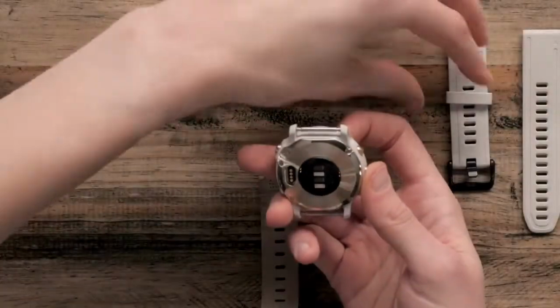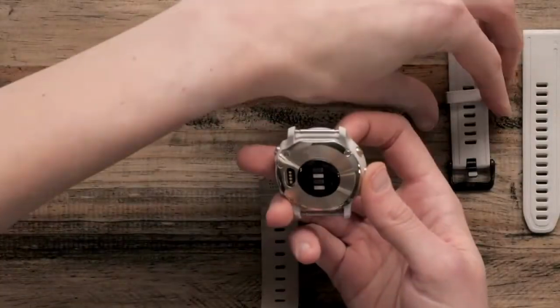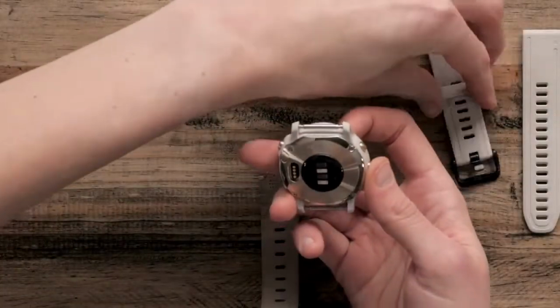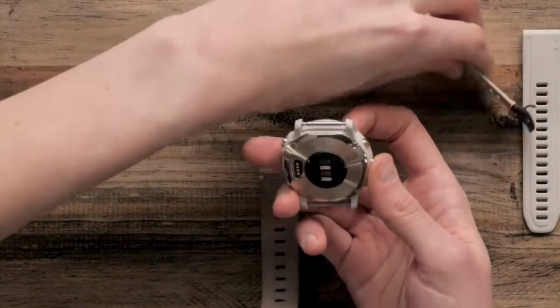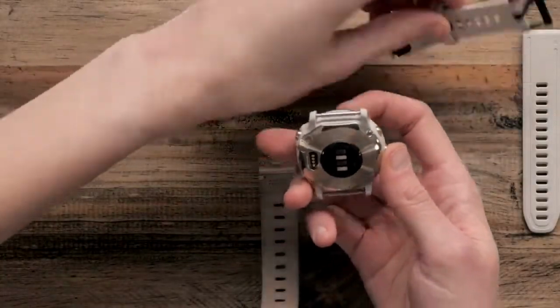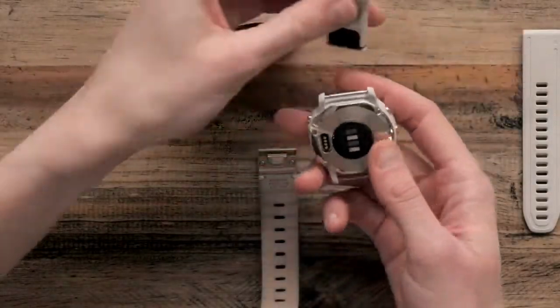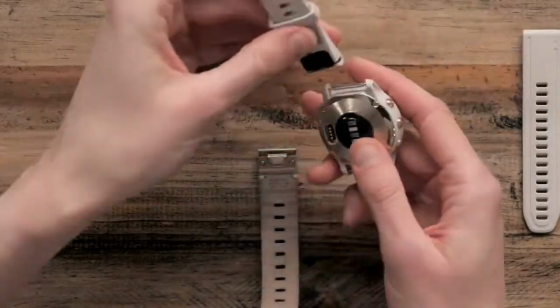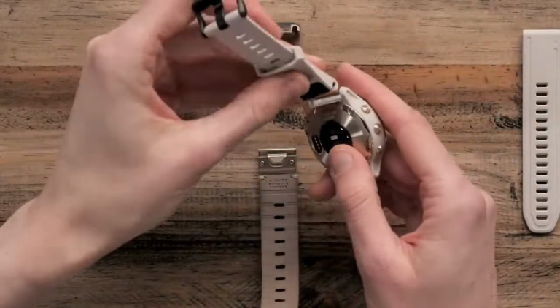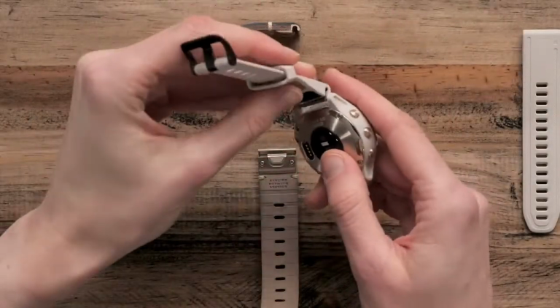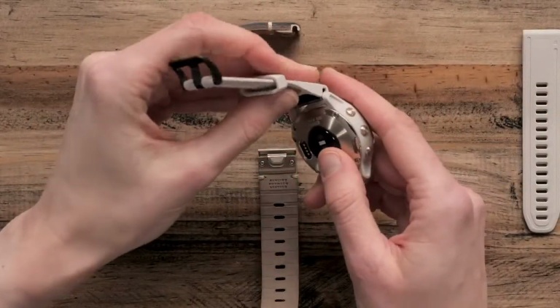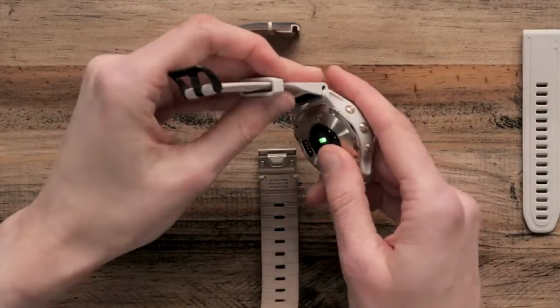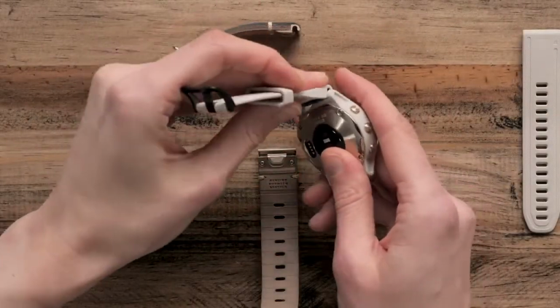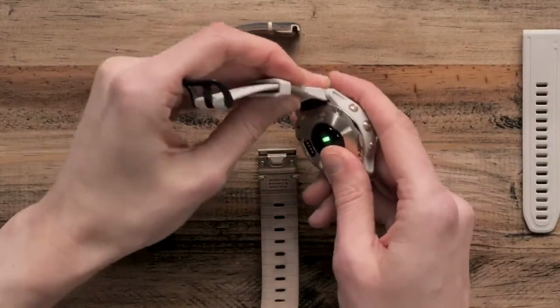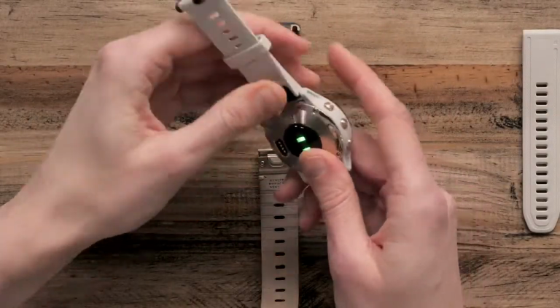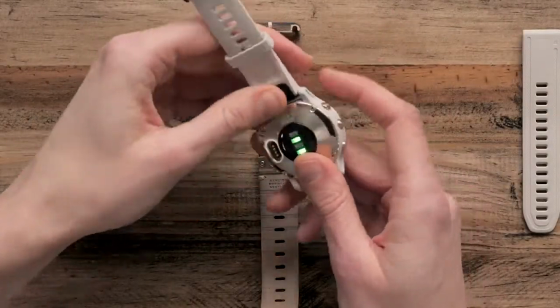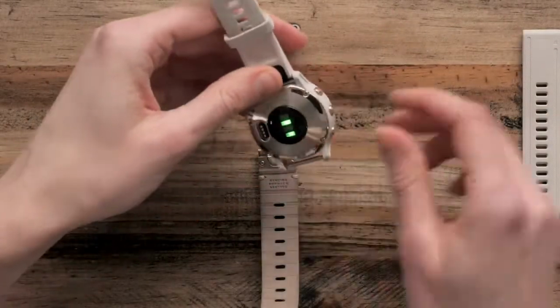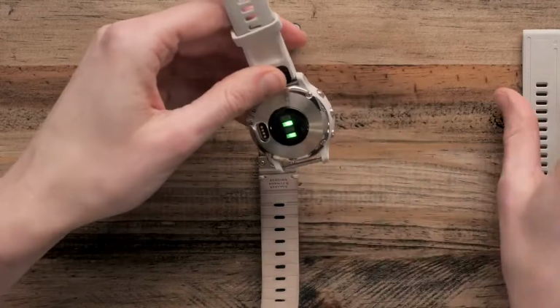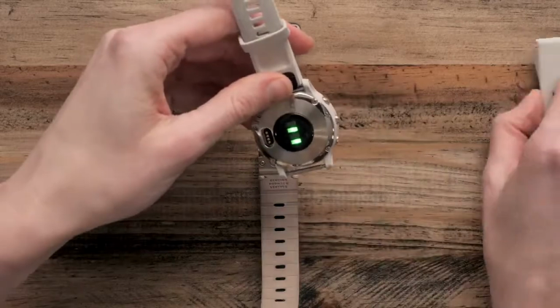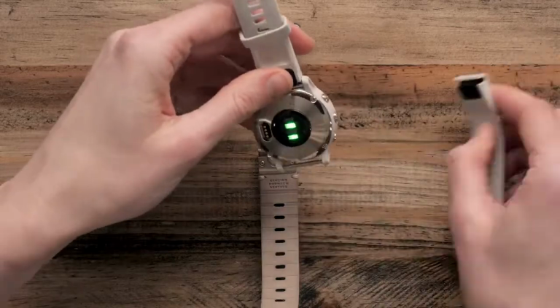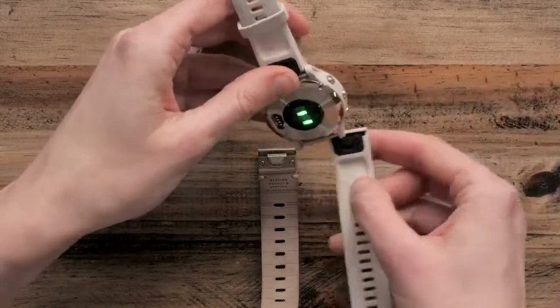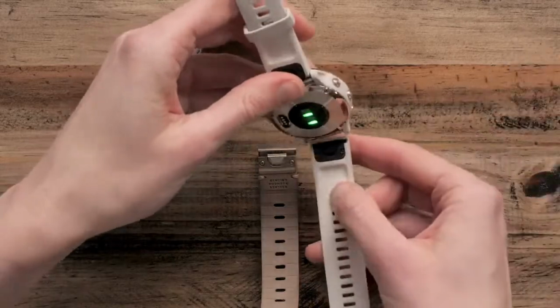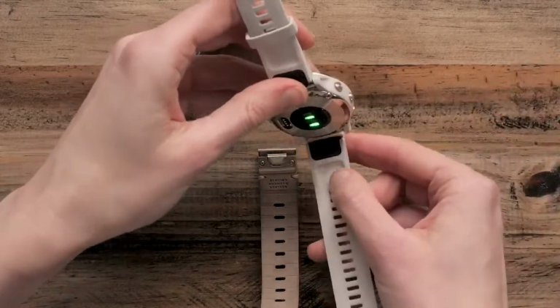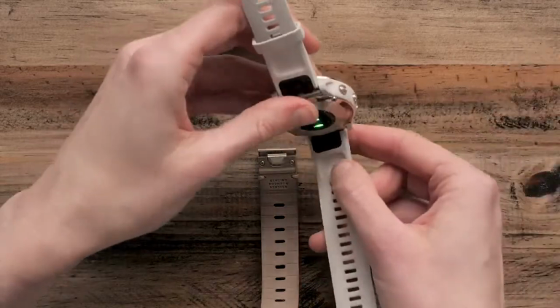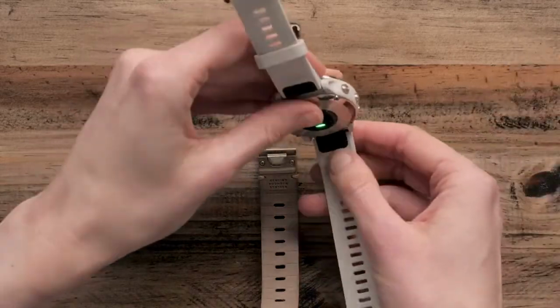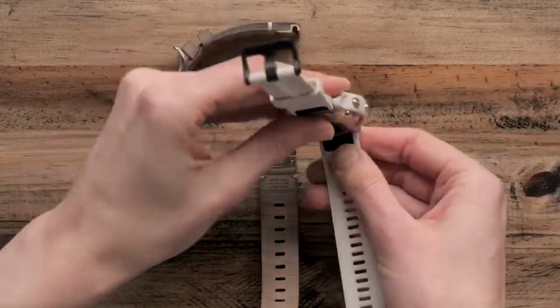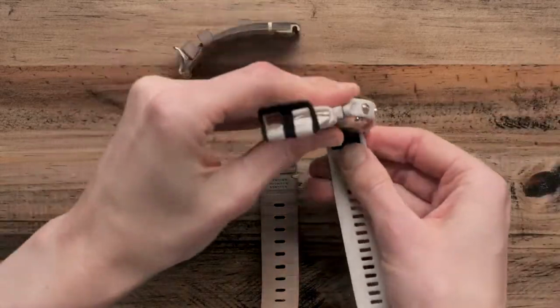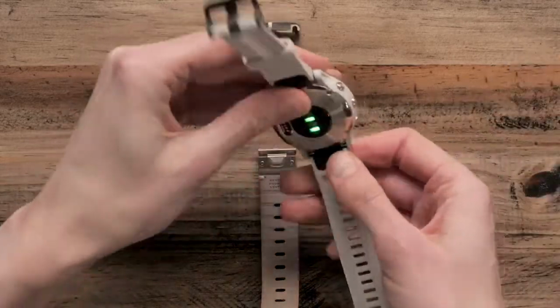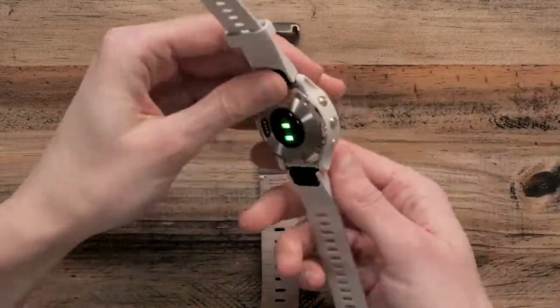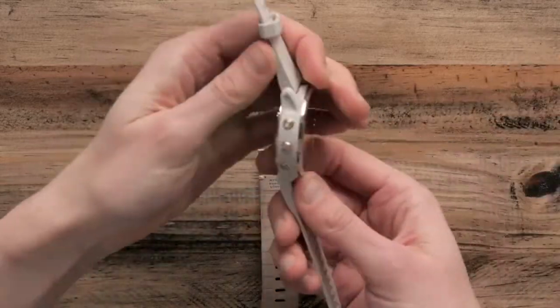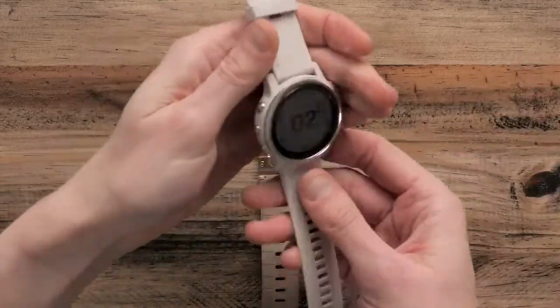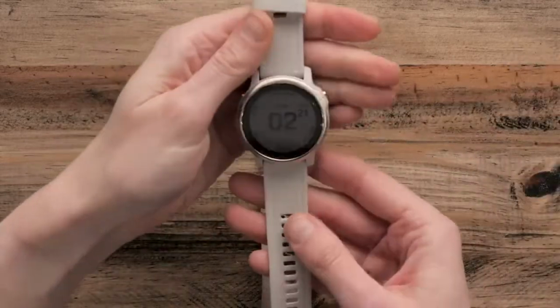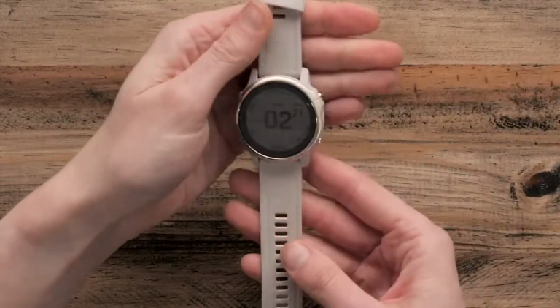If not already installed, we would recommend using a silicone band when starting your activity.